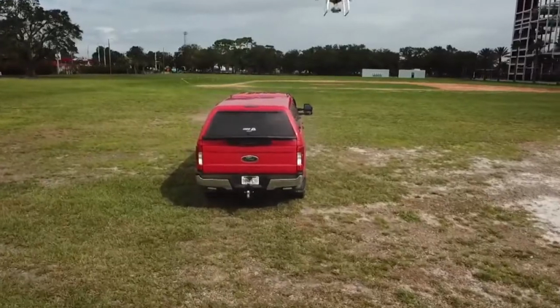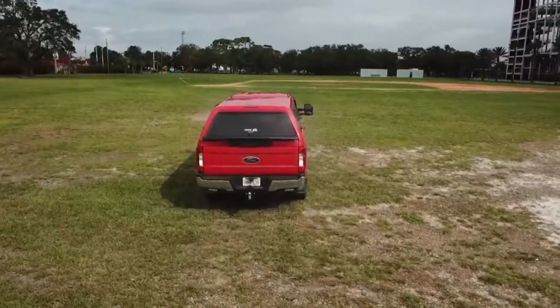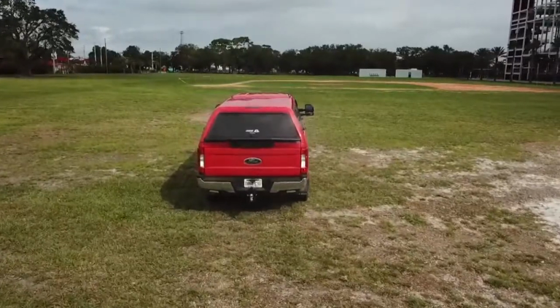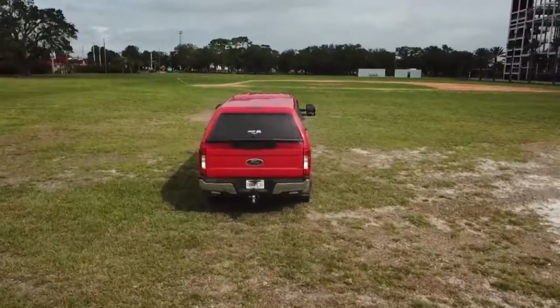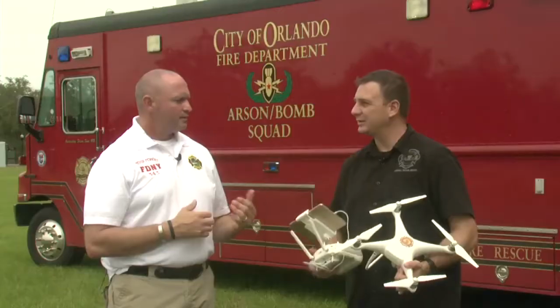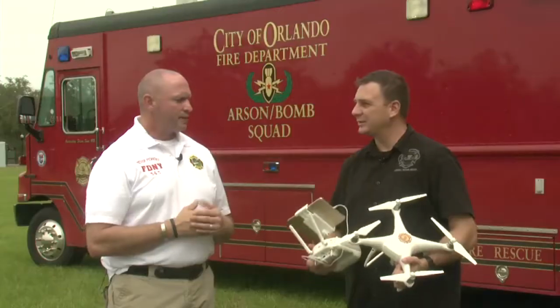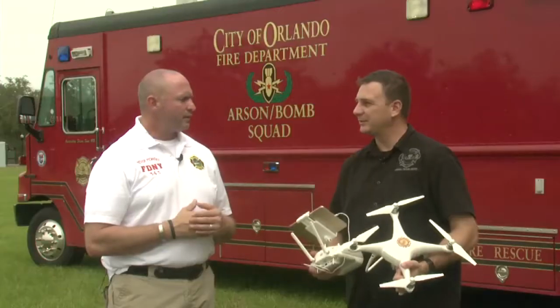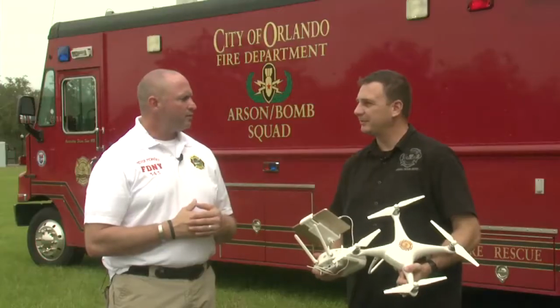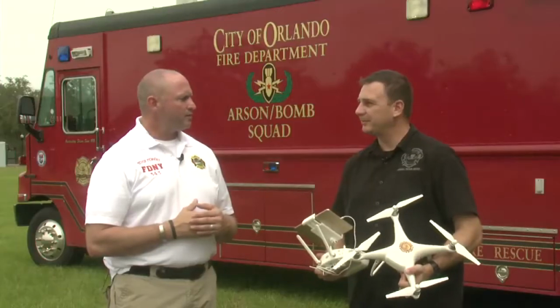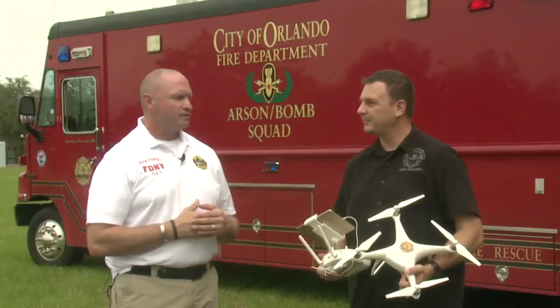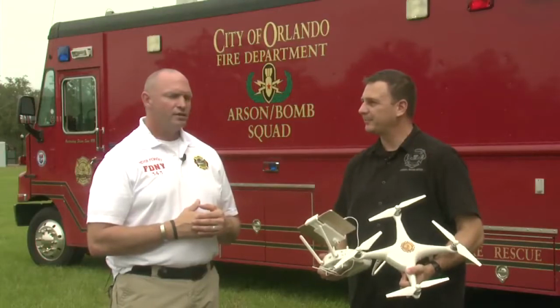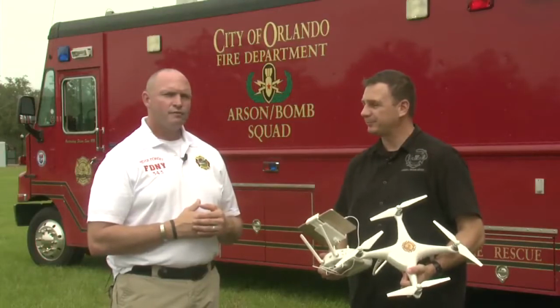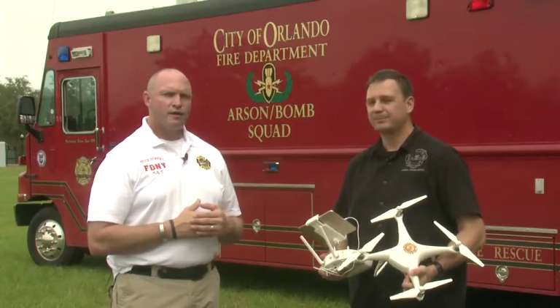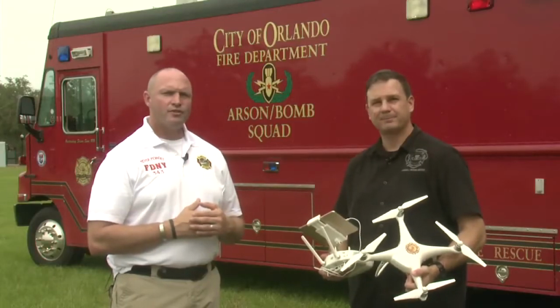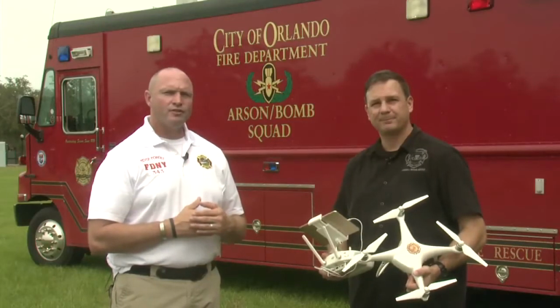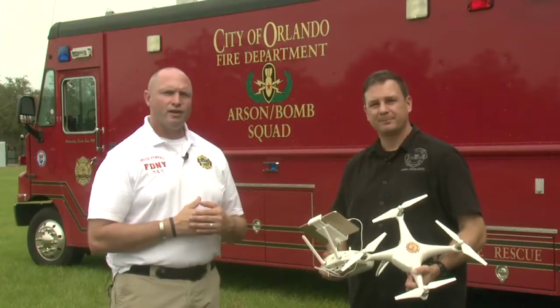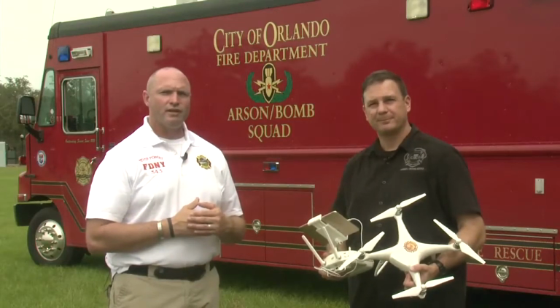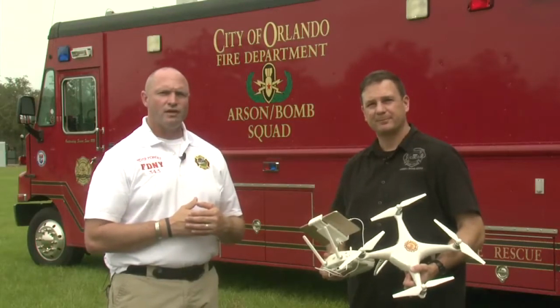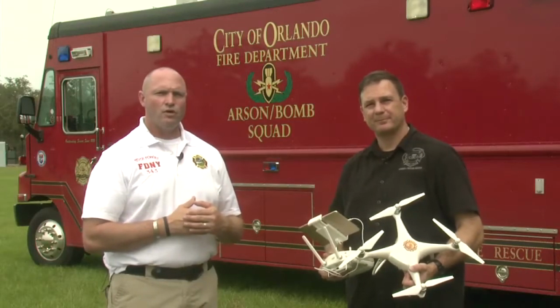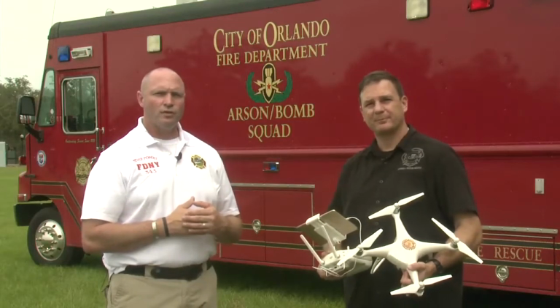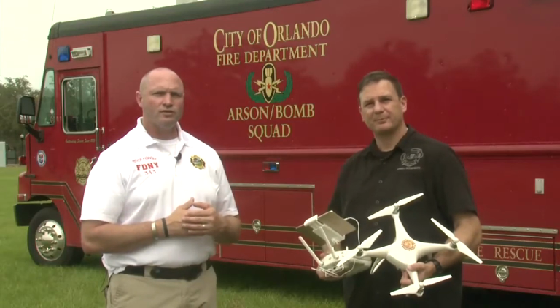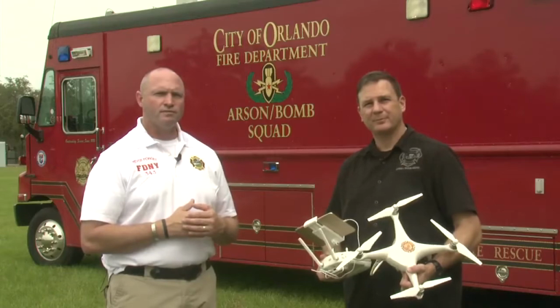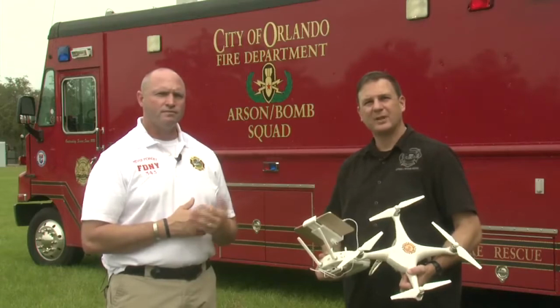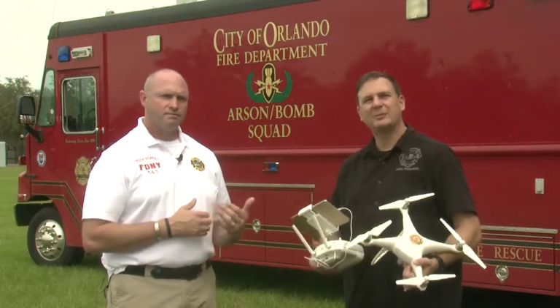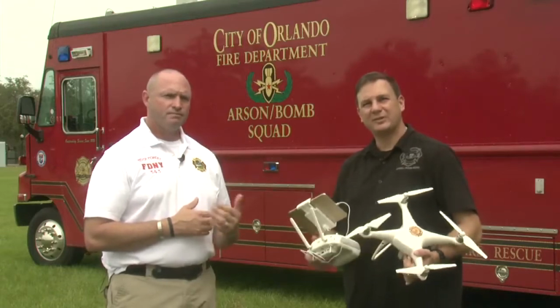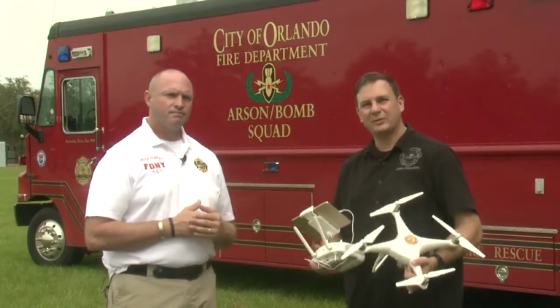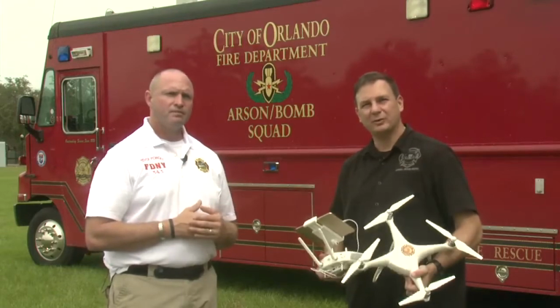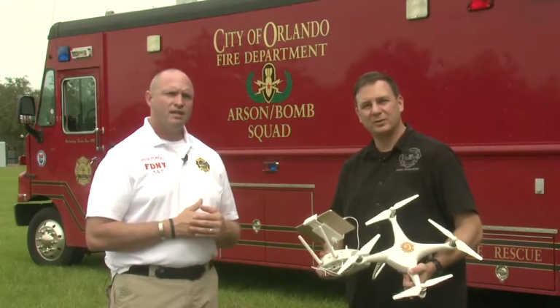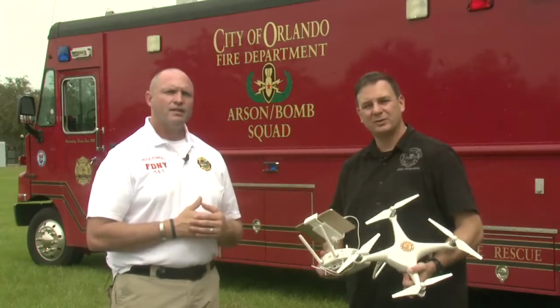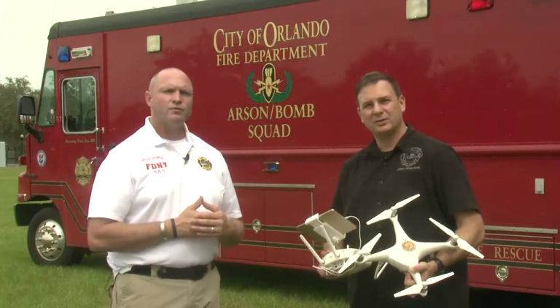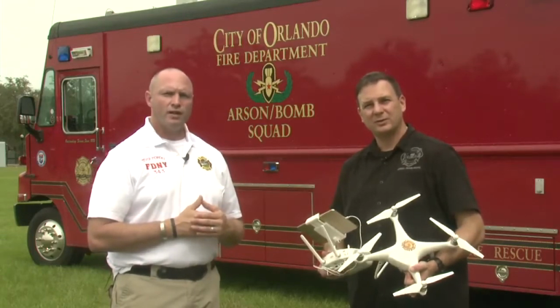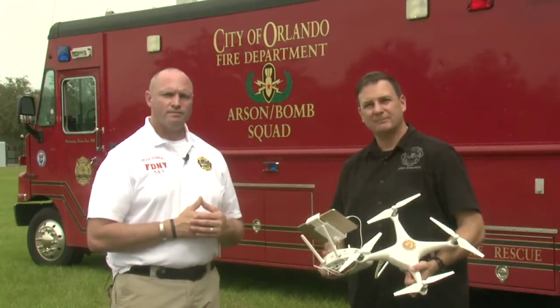That's just incredible. Thanks for your help, Jason. For Fire Engineering's Training Minutes, I'm Walt Lewis. And I'm Jason Revolt. Thanks for watching.